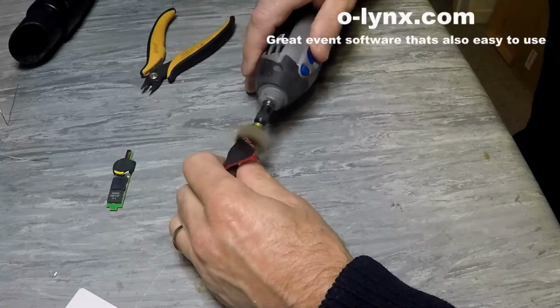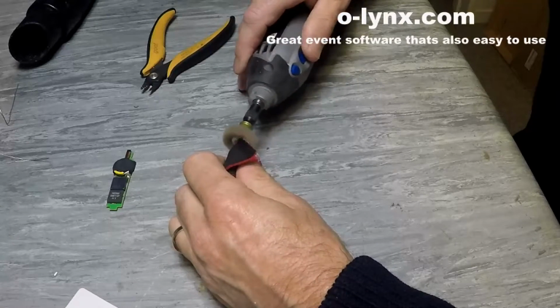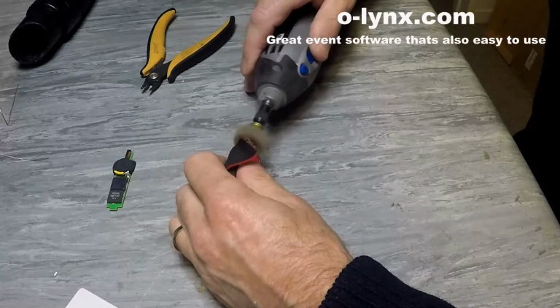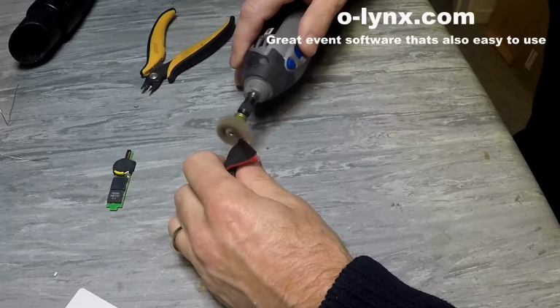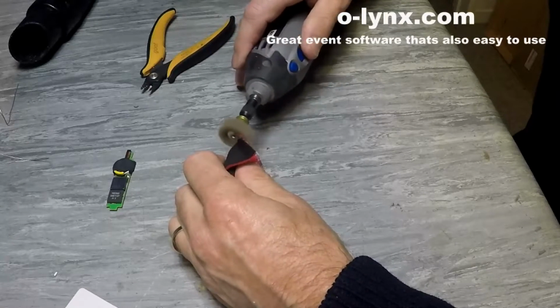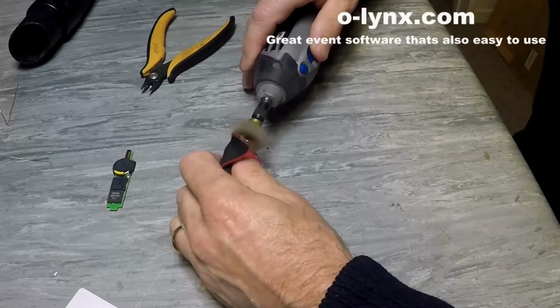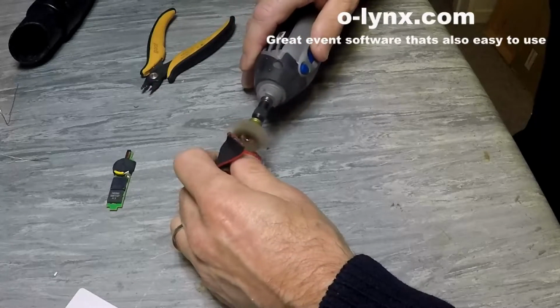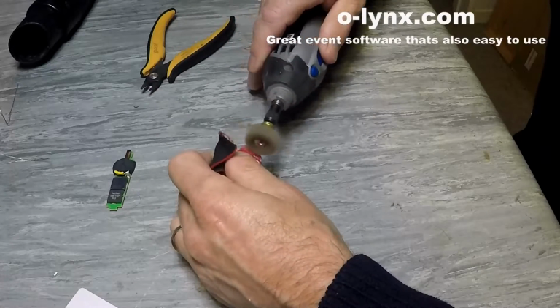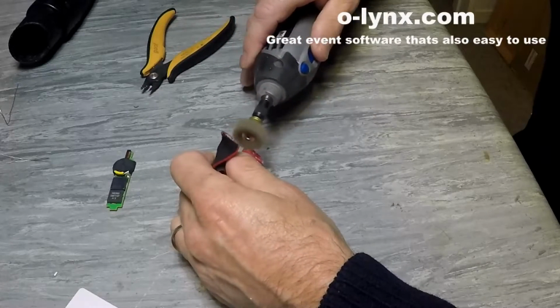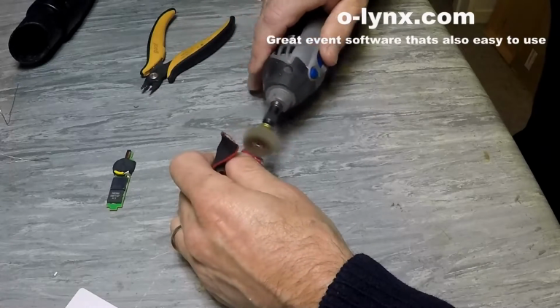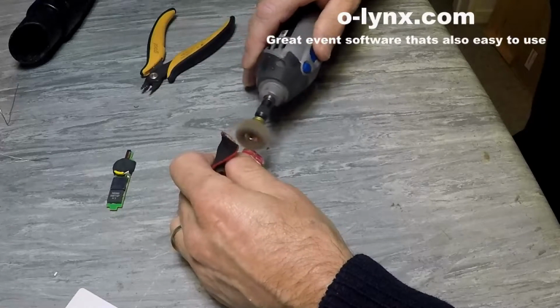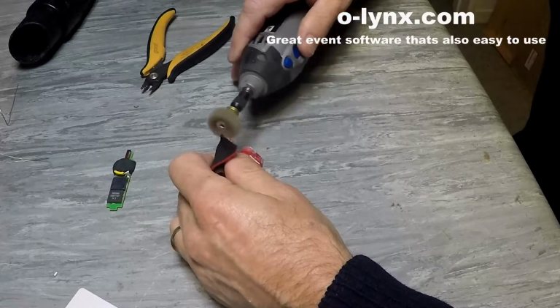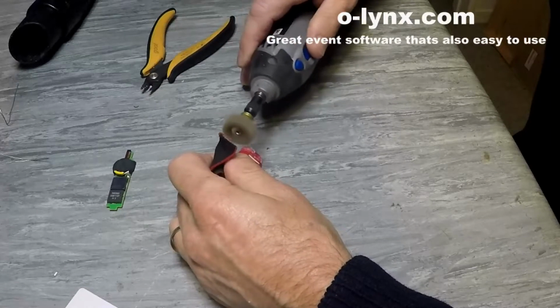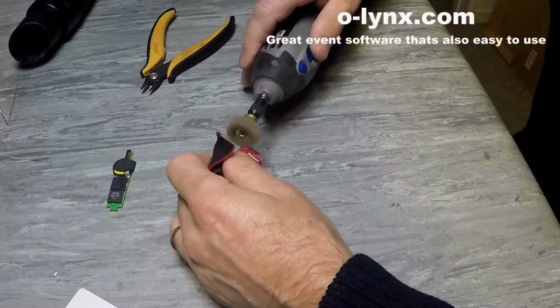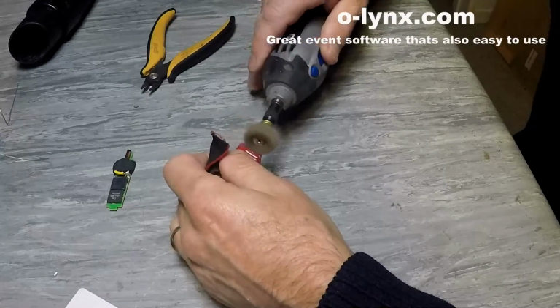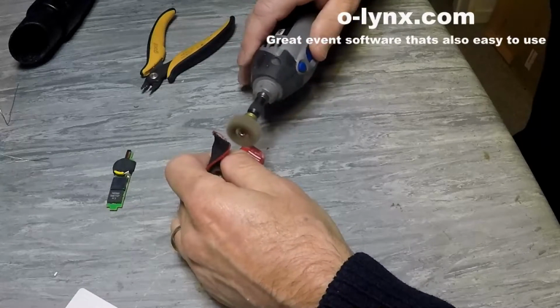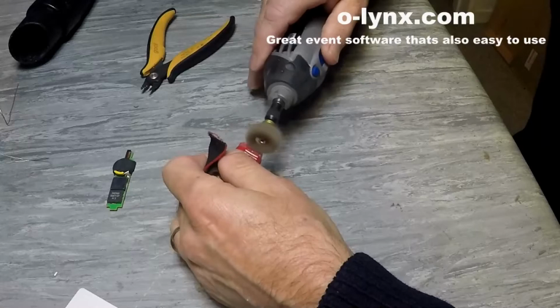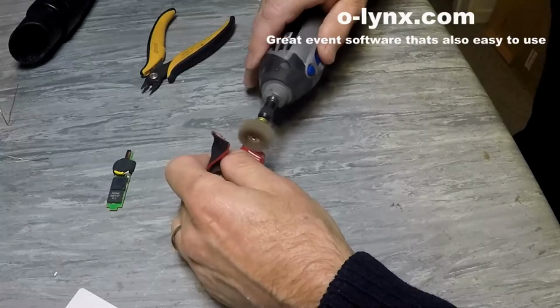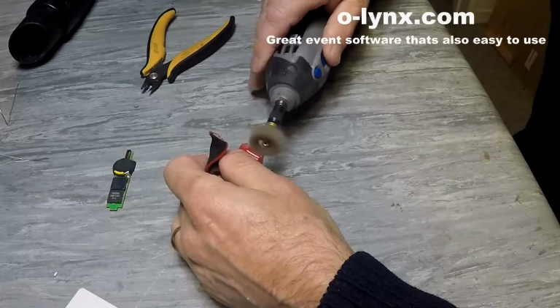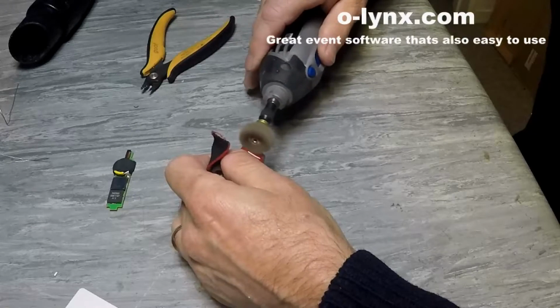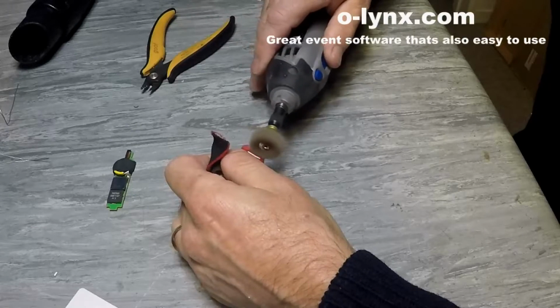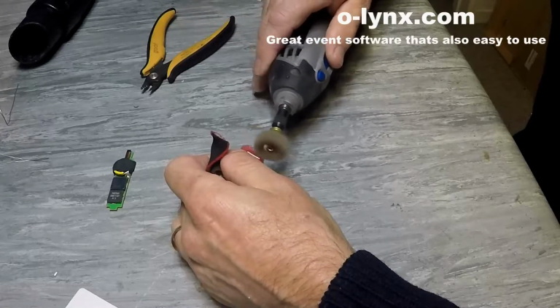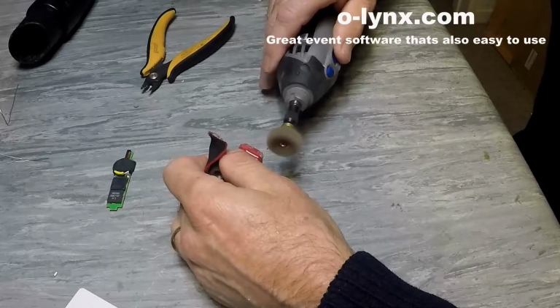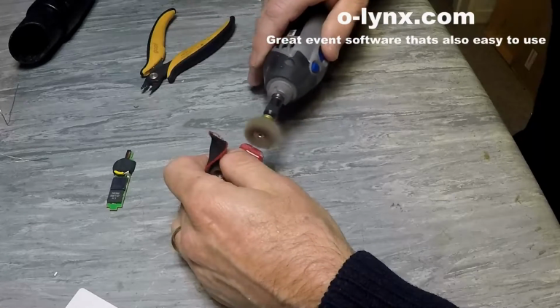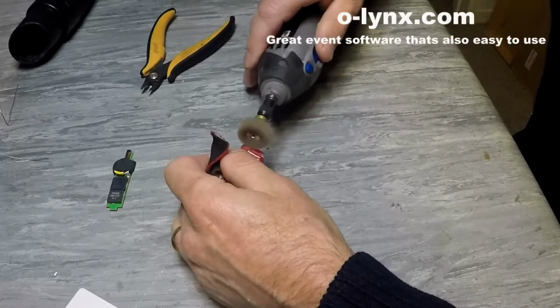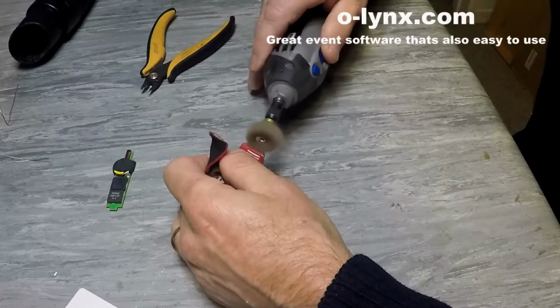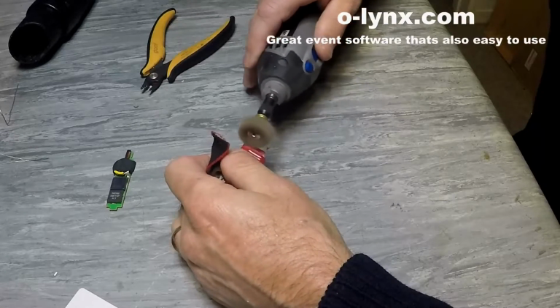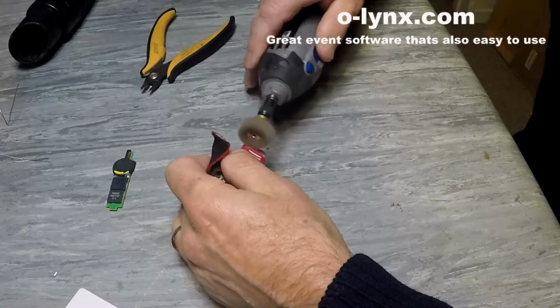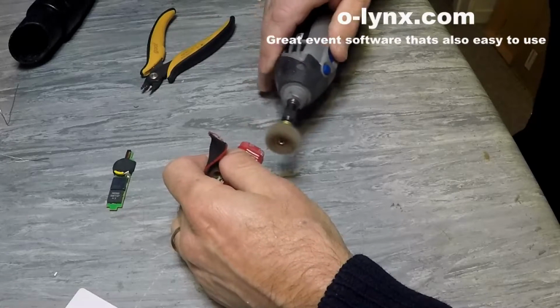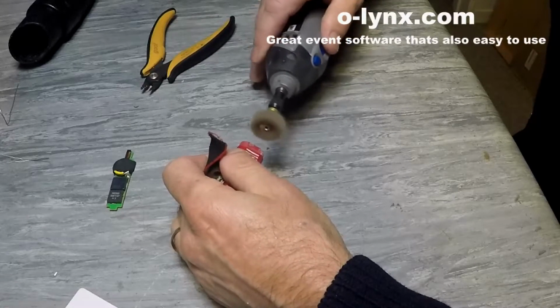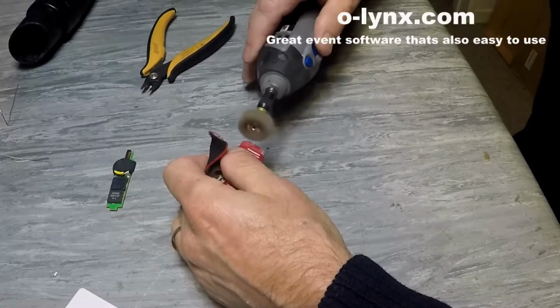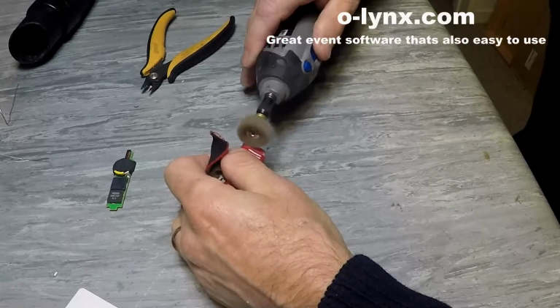You want it smooth so that it will create a watertight seal when you put the new tip on.